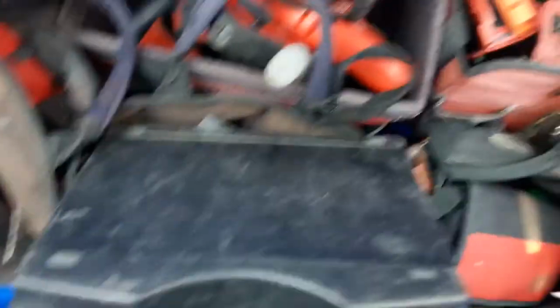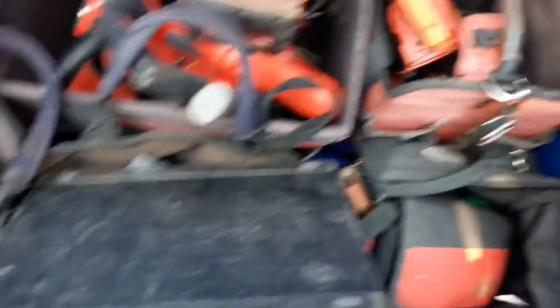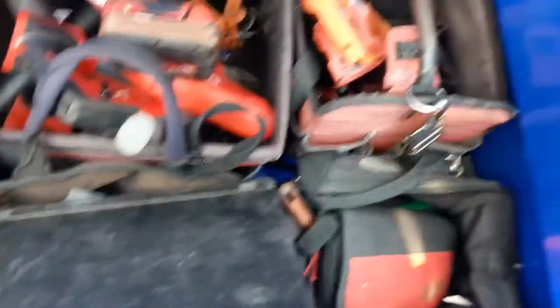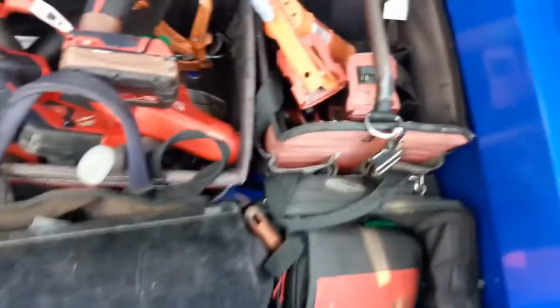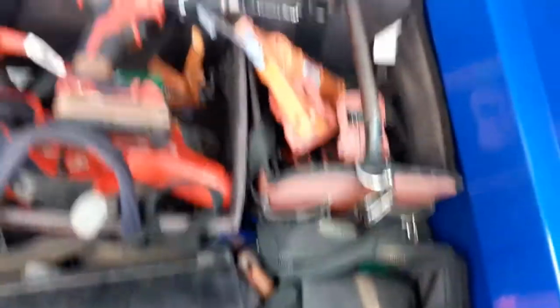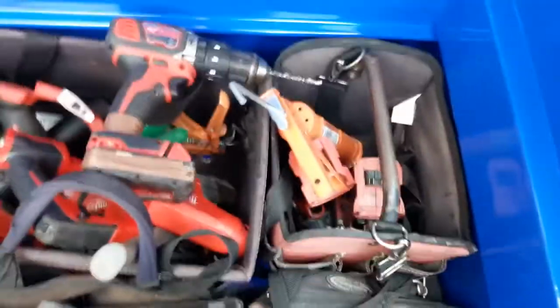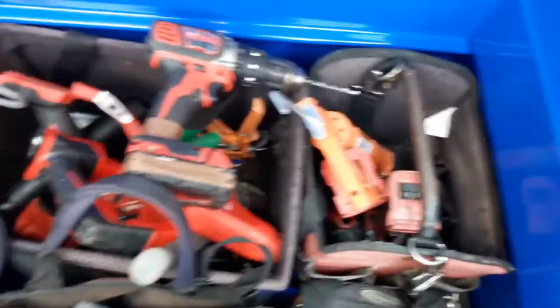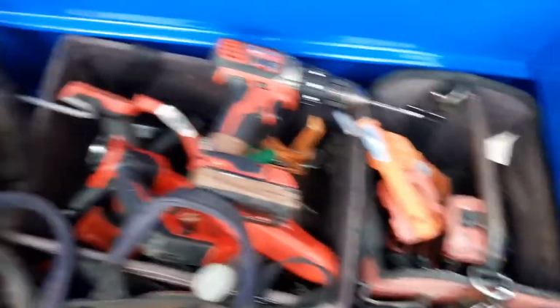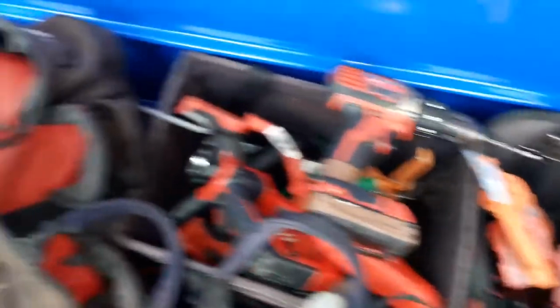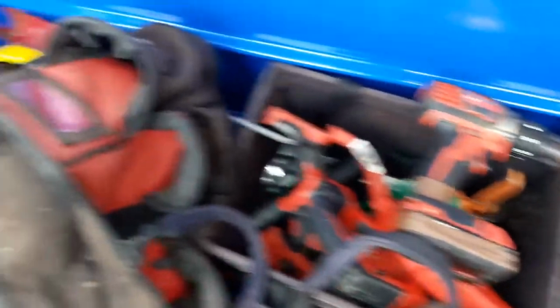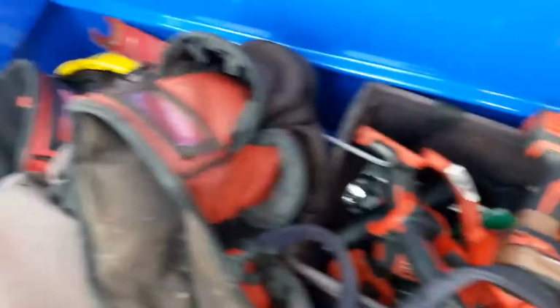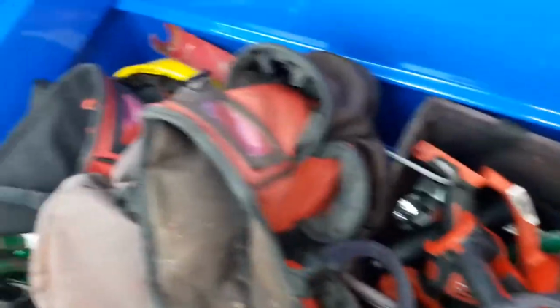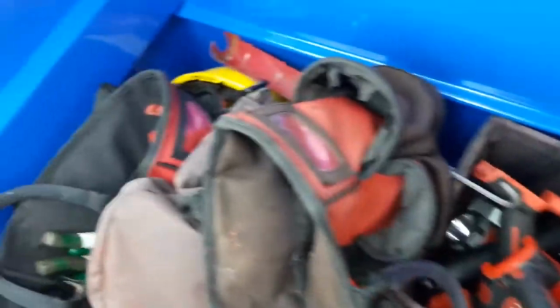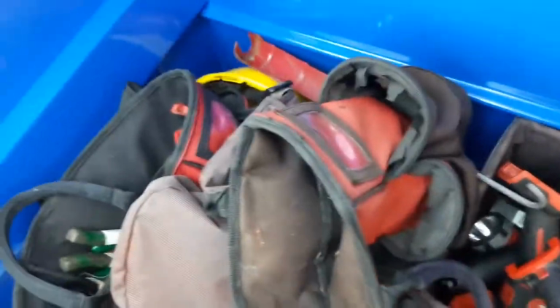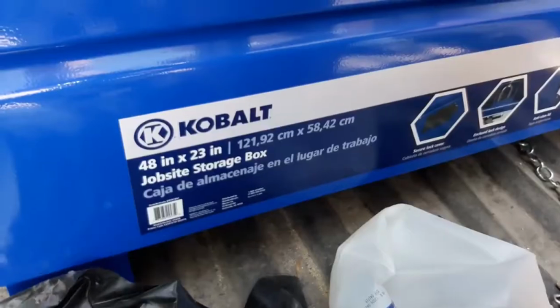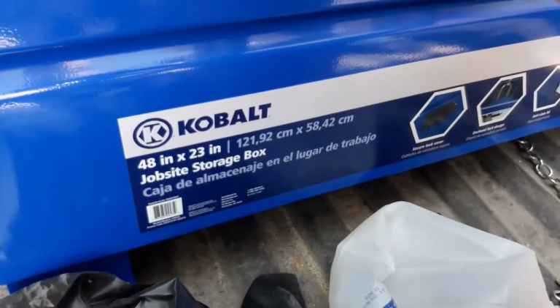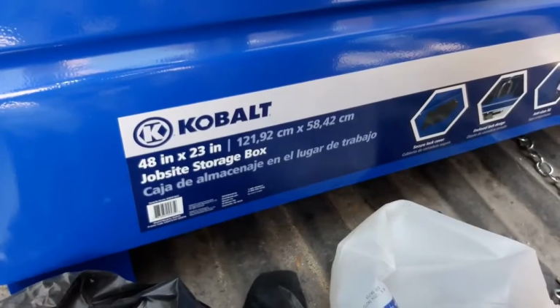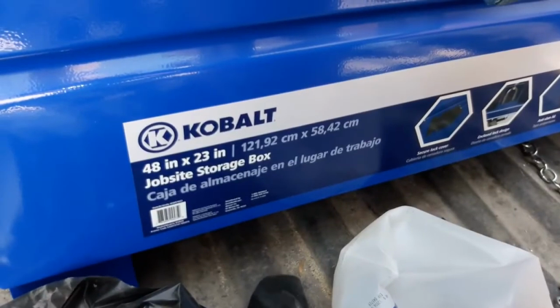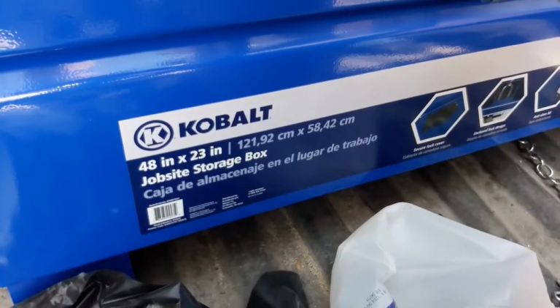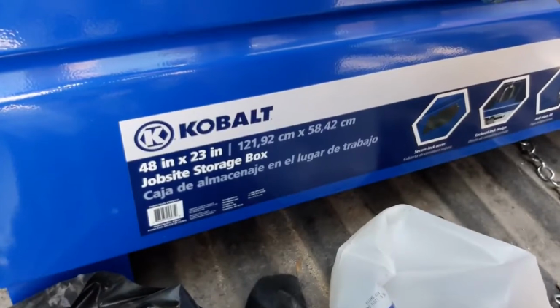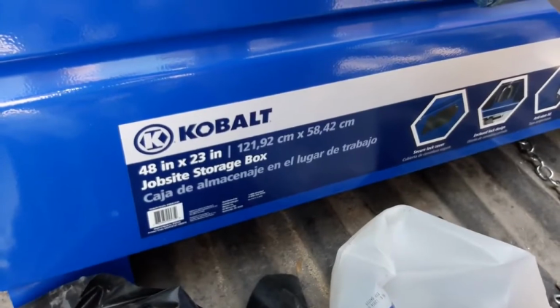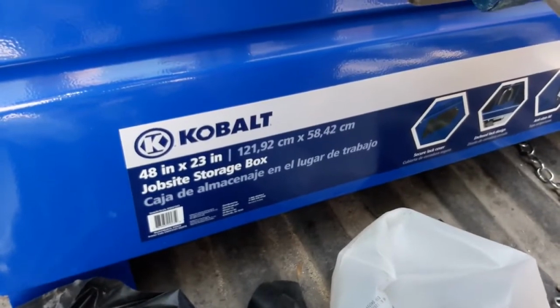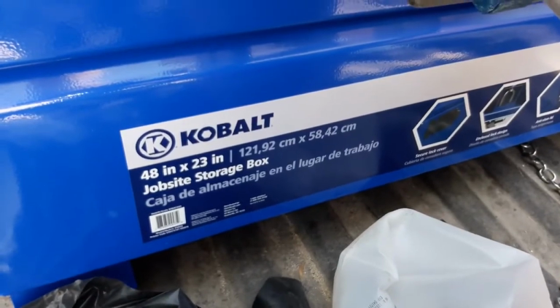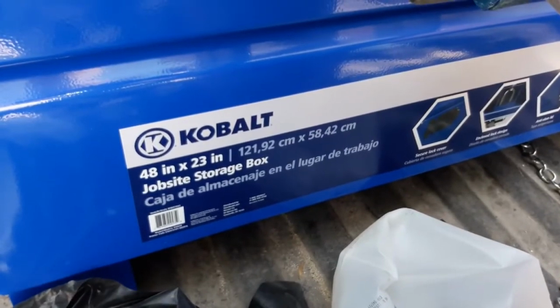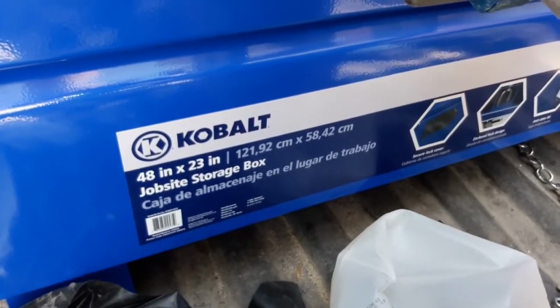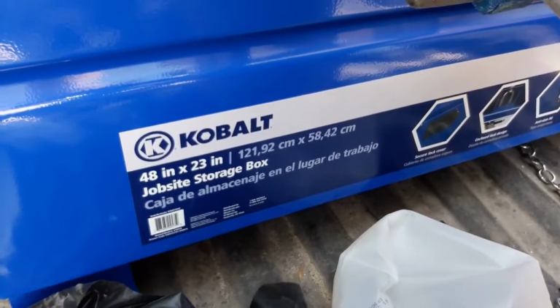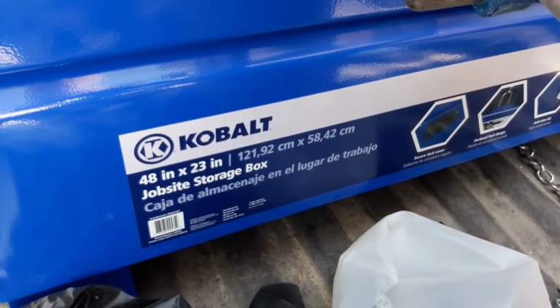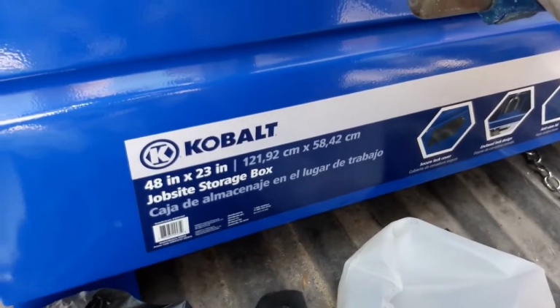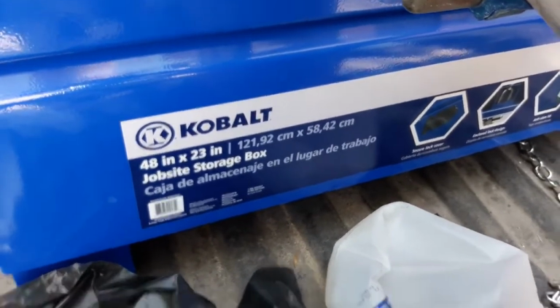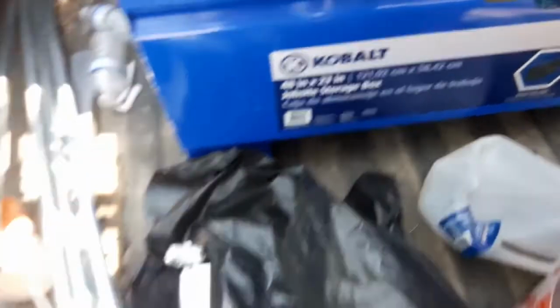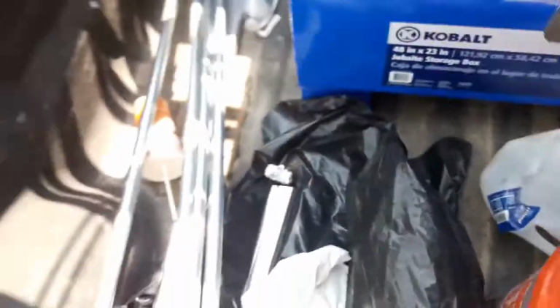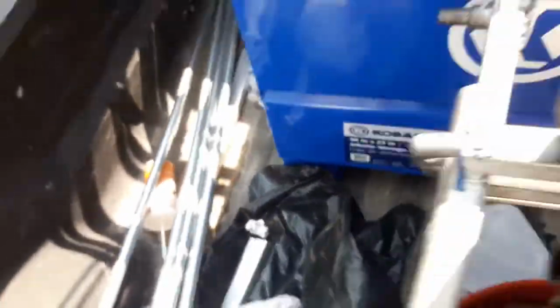As you can see, it has plenty of room for all of your tools — 48-inch by 23-inch job site storage box.